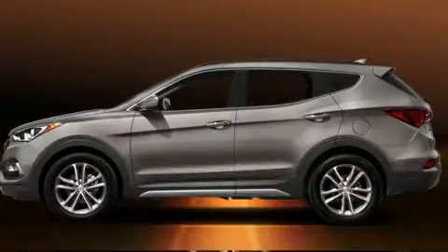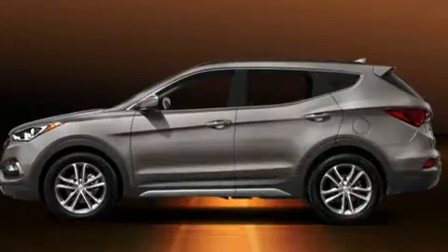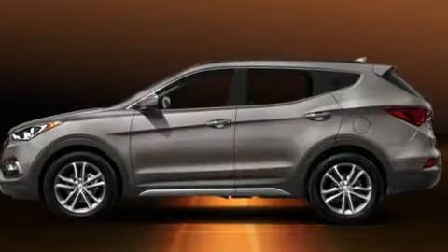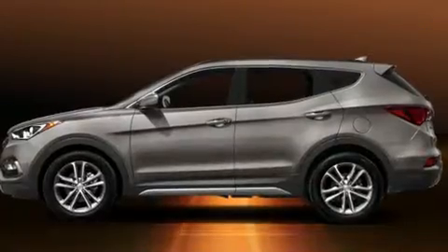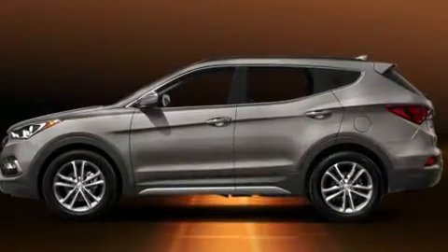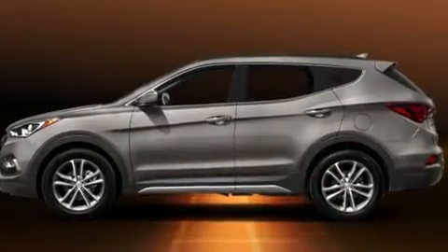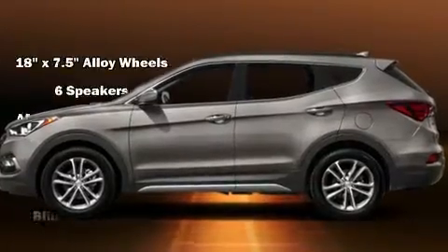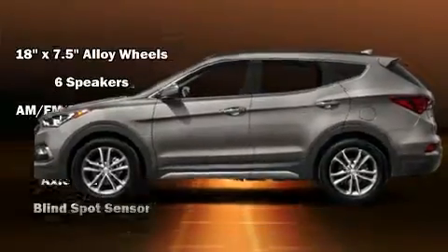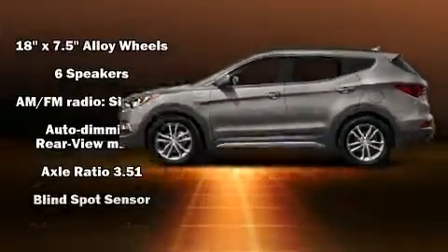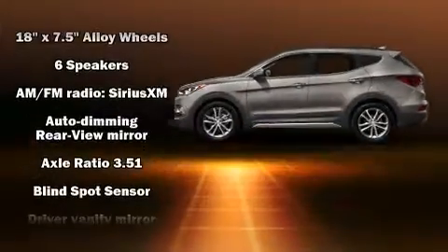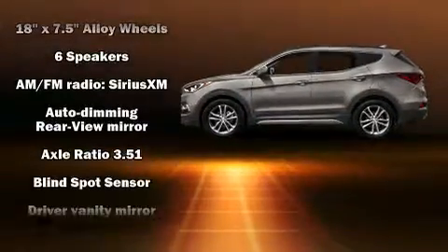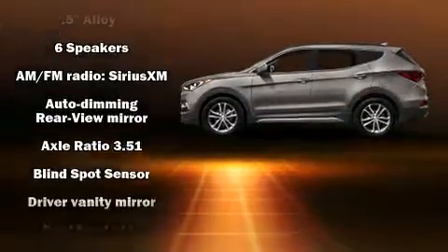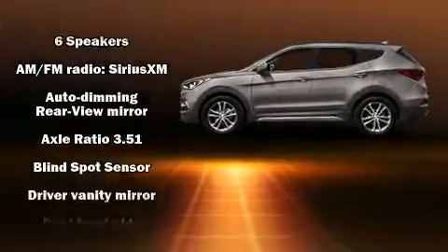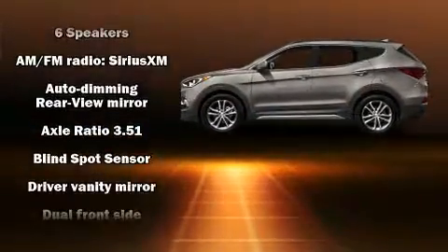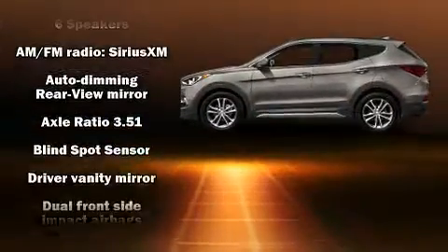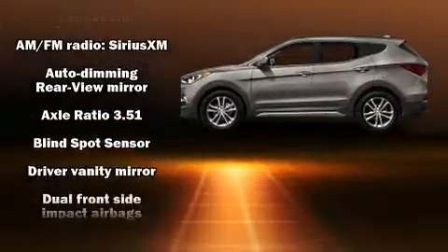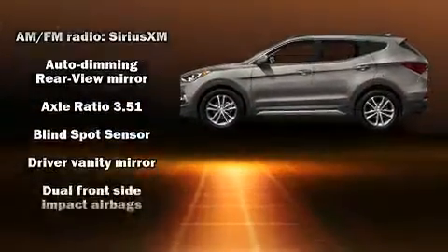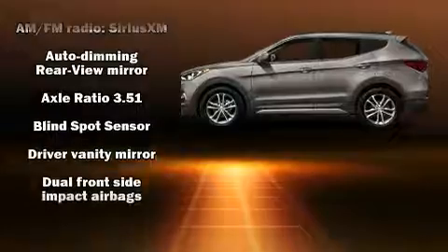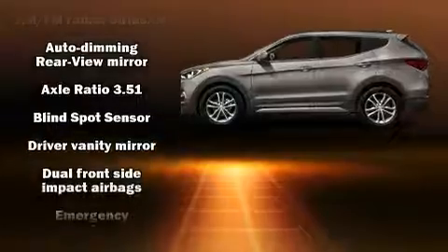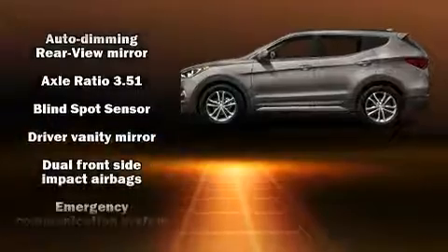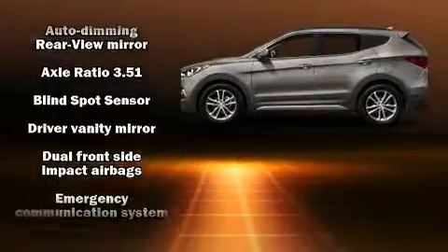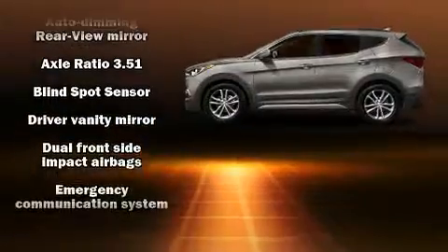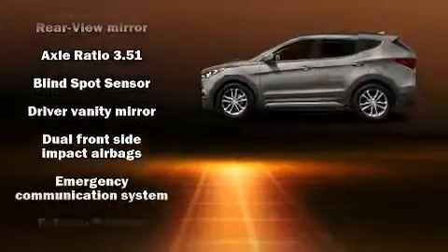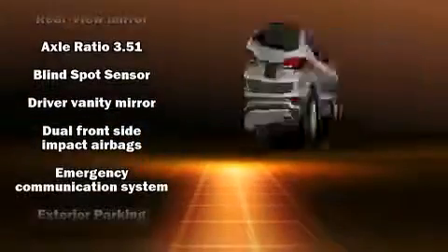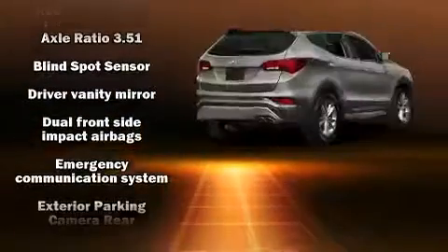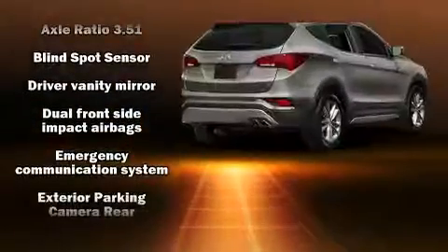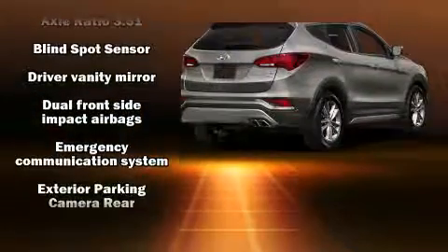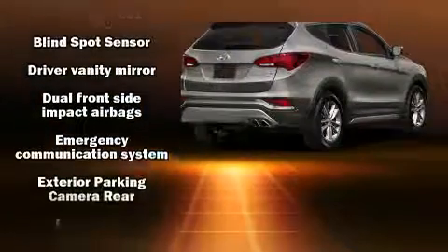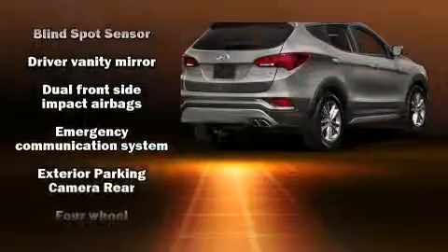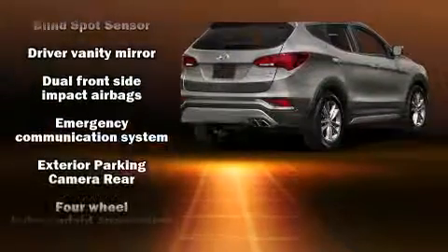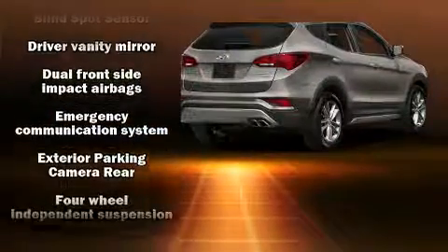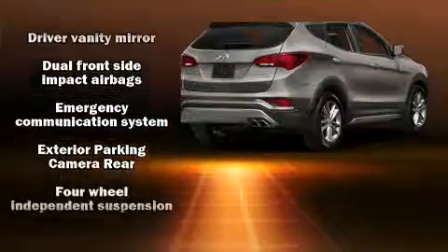Premium sound drives 6 speakers, providing you and your passengers a sensational audio experience.